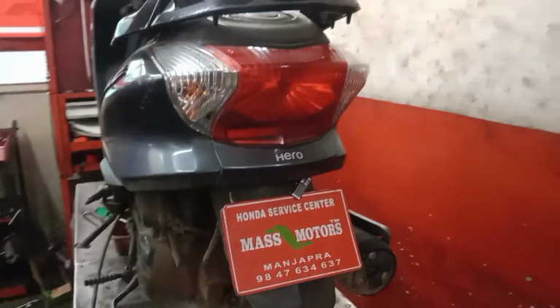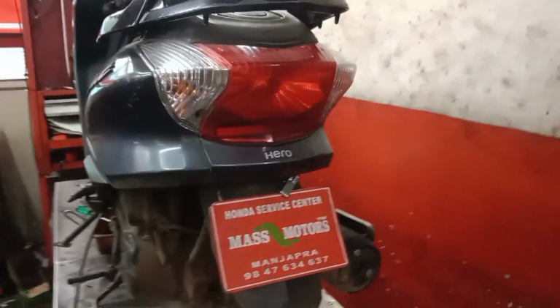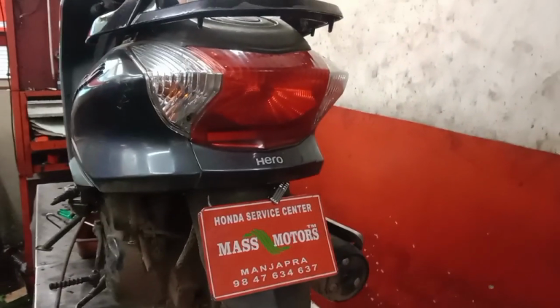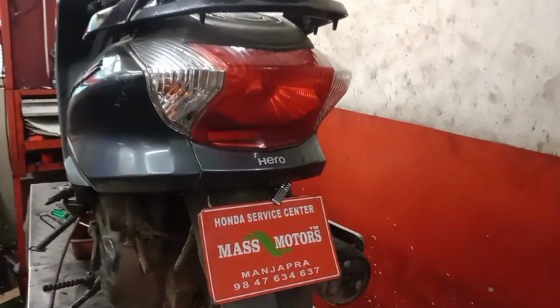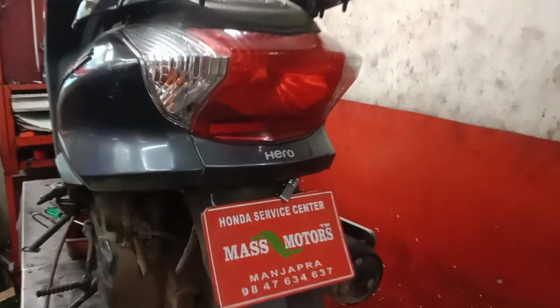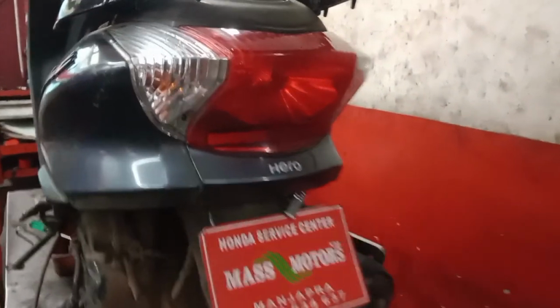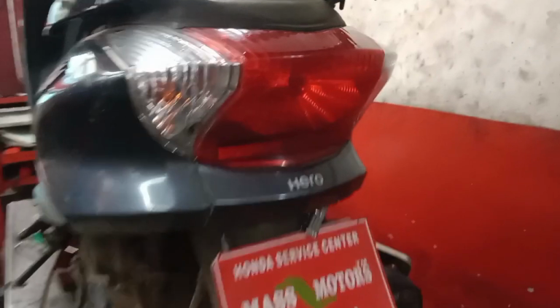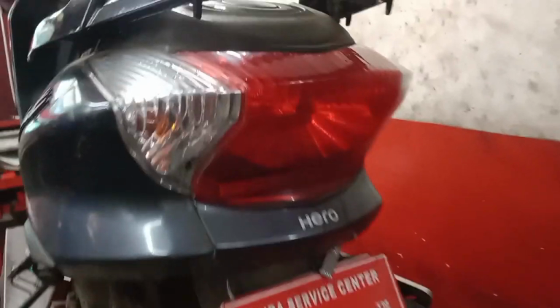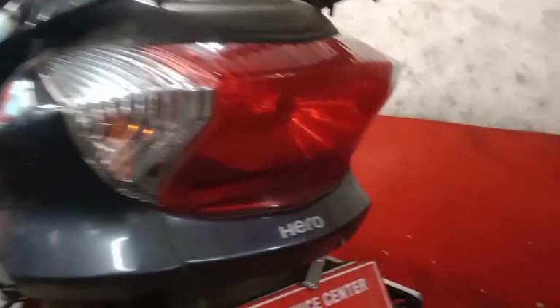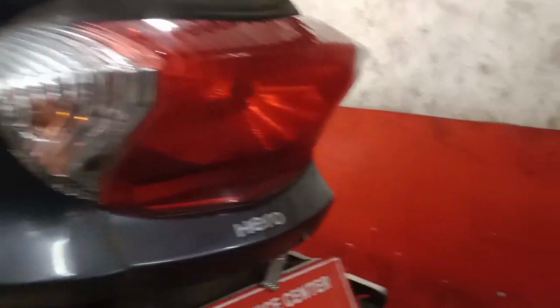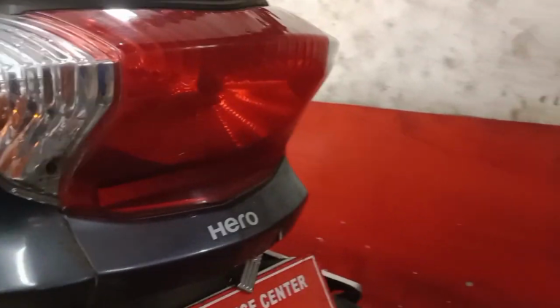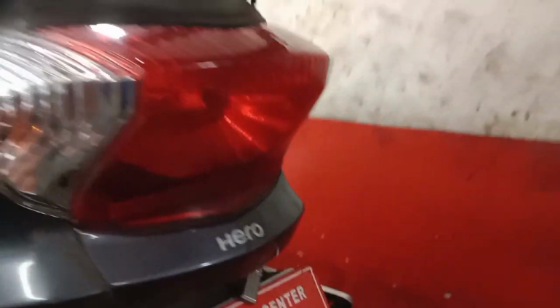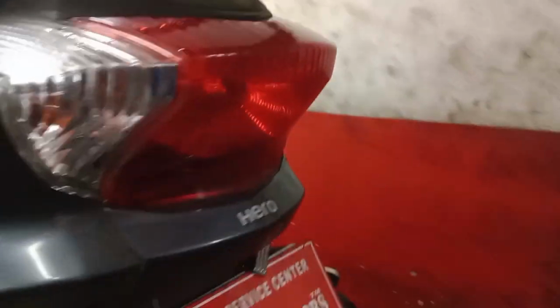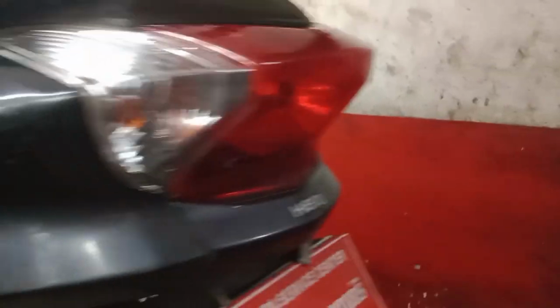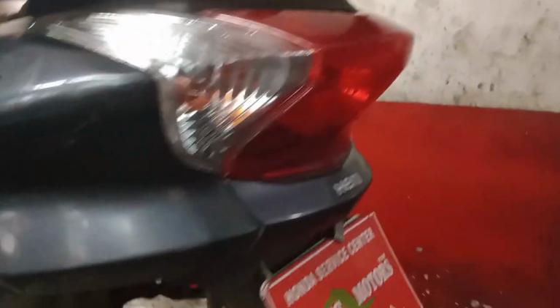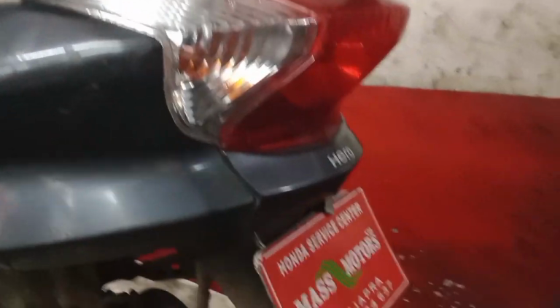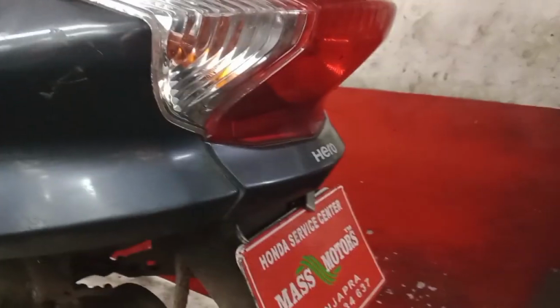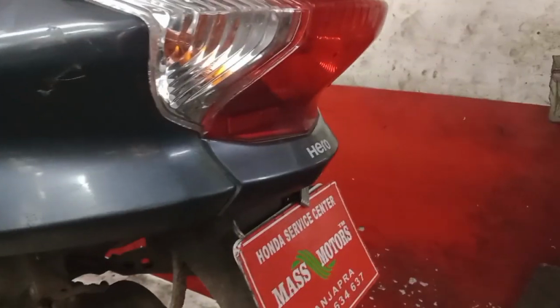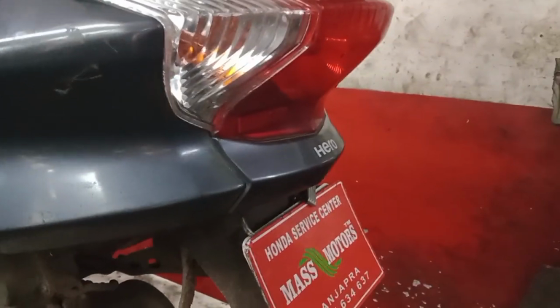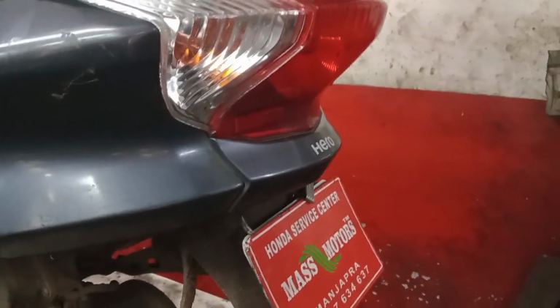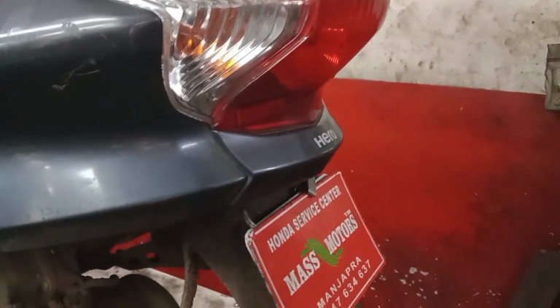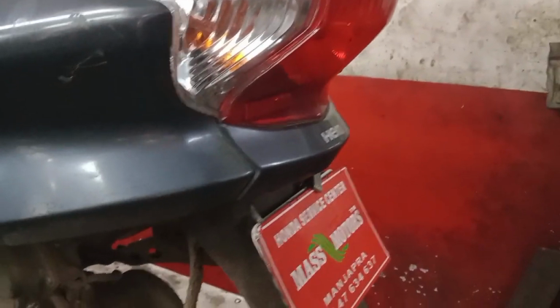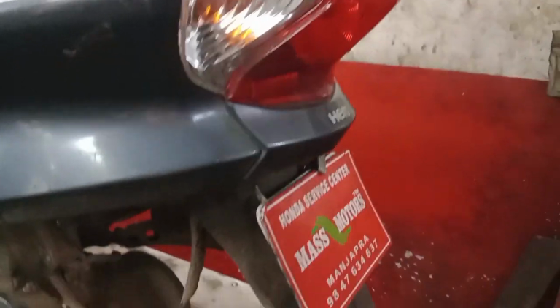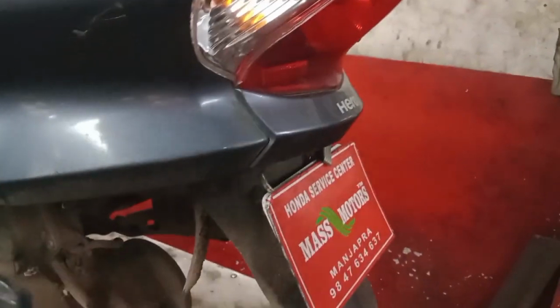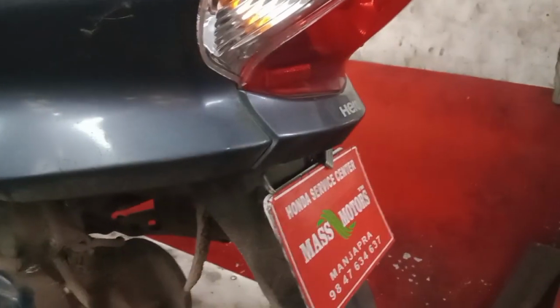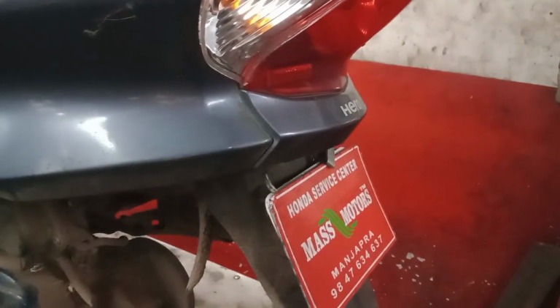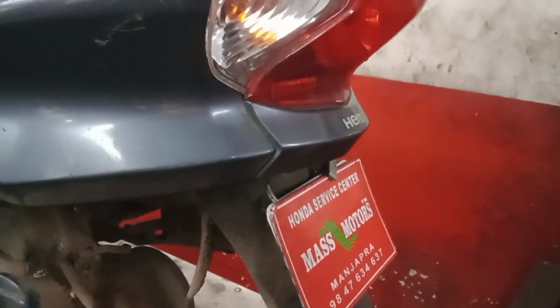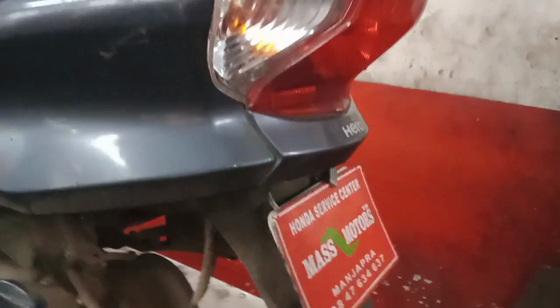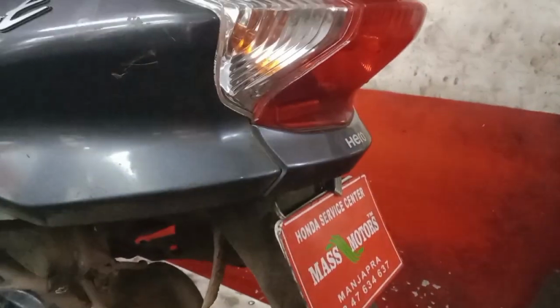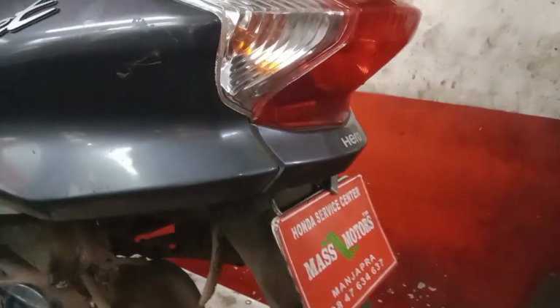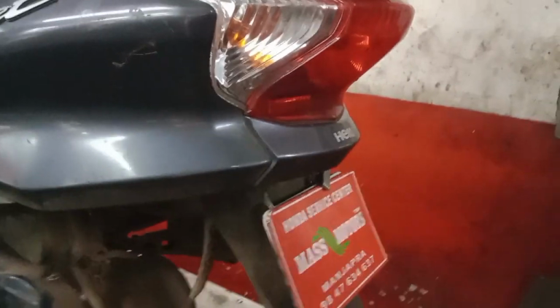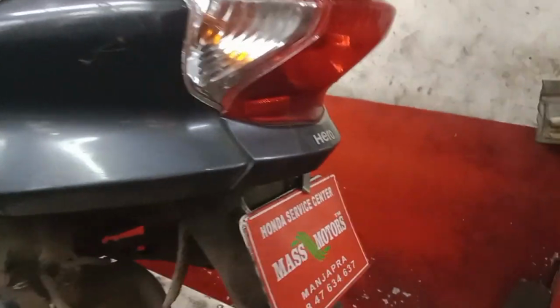Mass Motors. Now I am moving here to review it. I had two bike wheels.